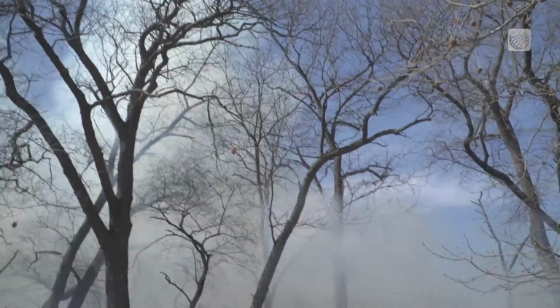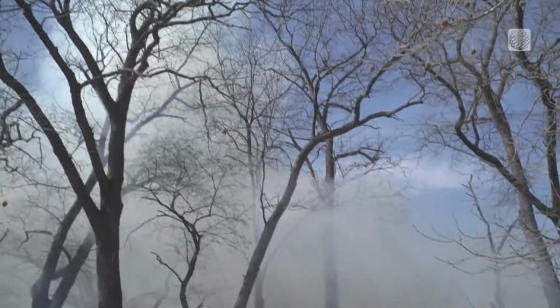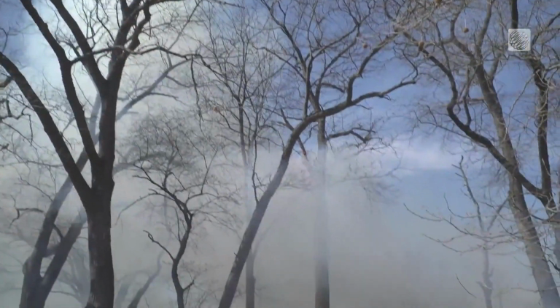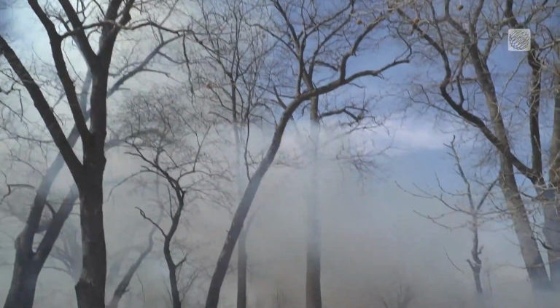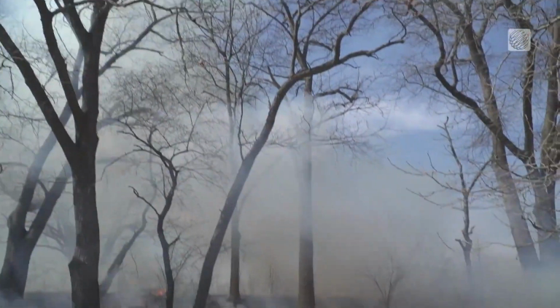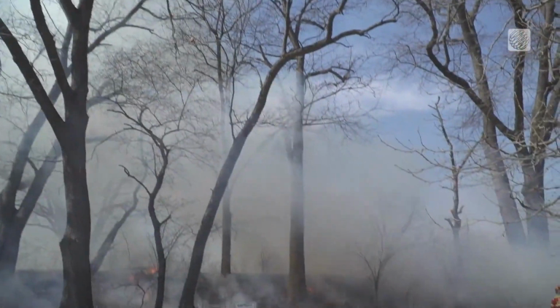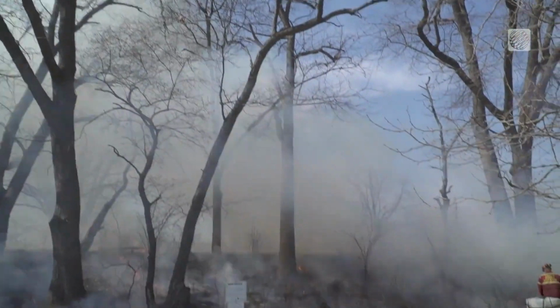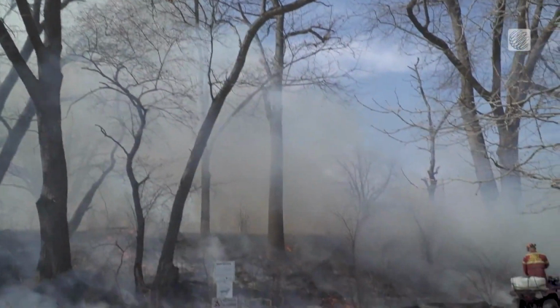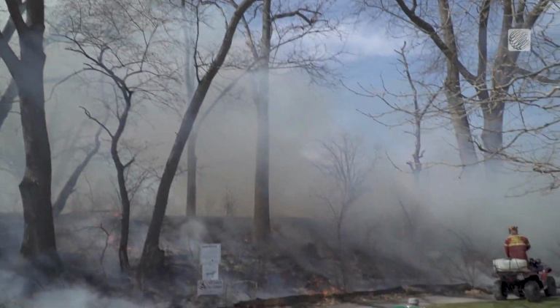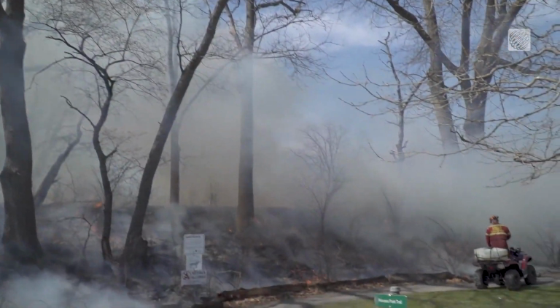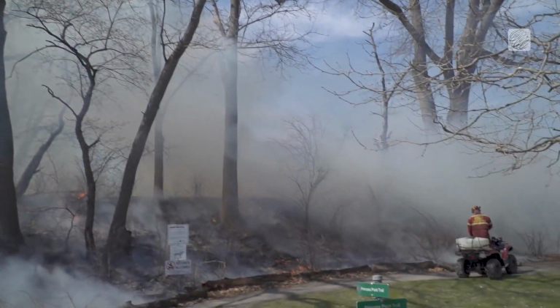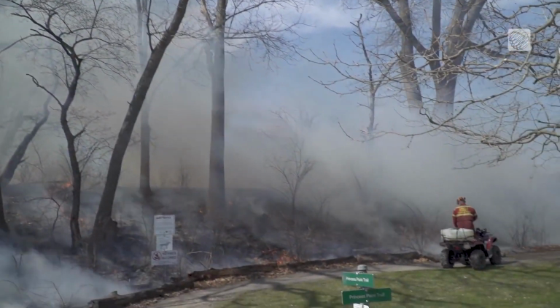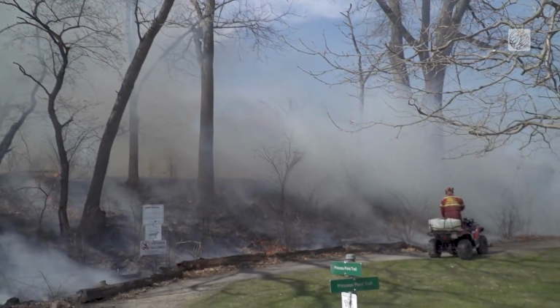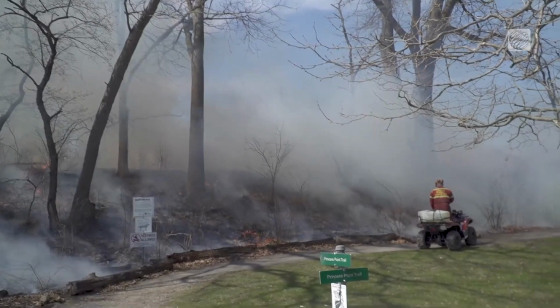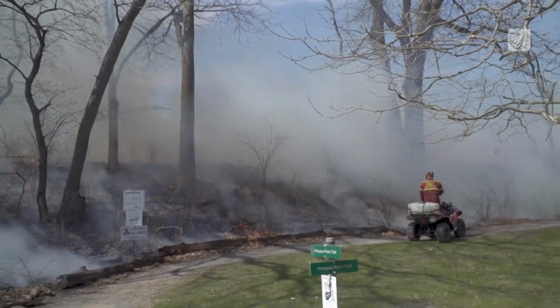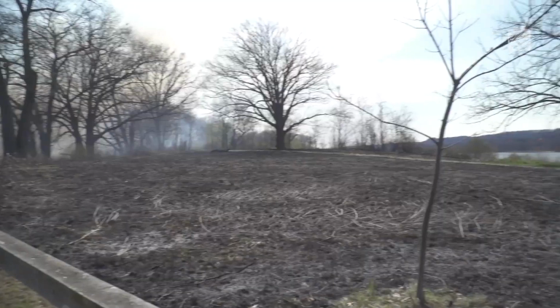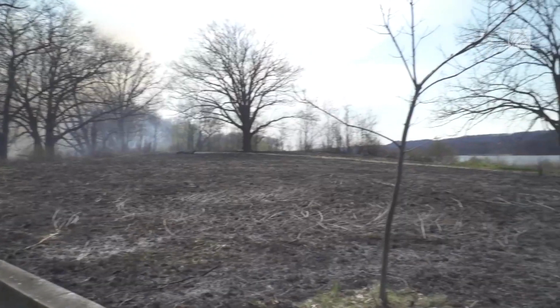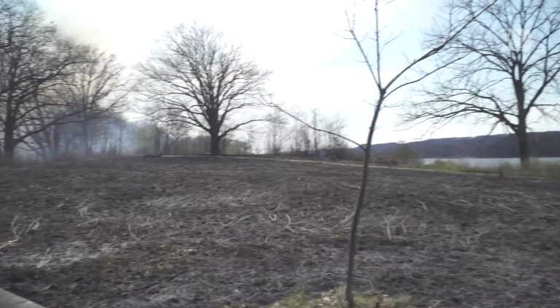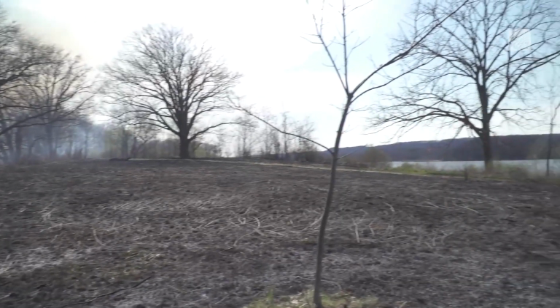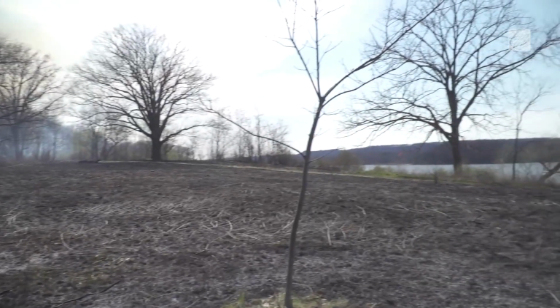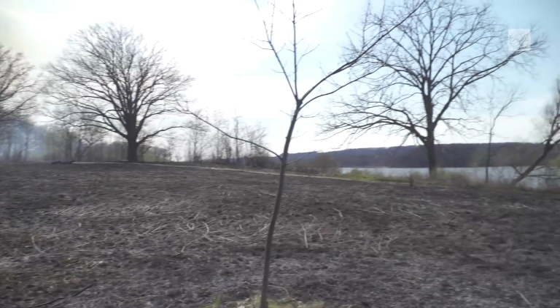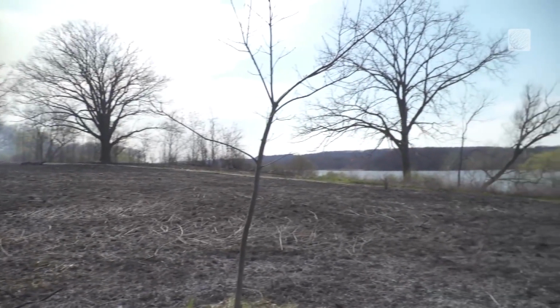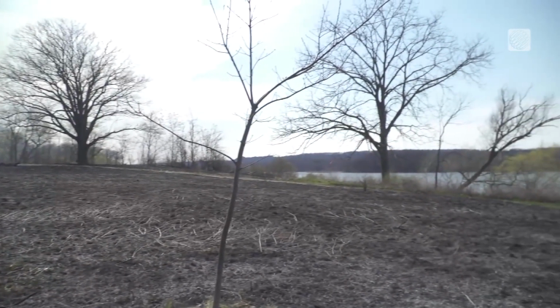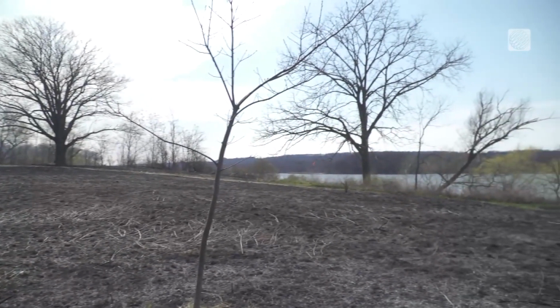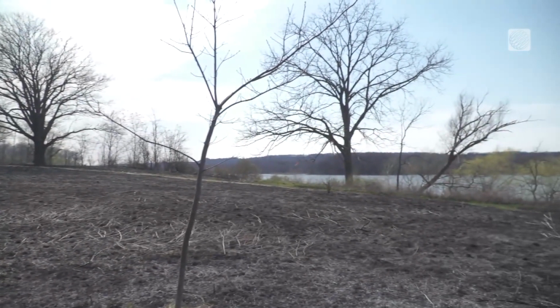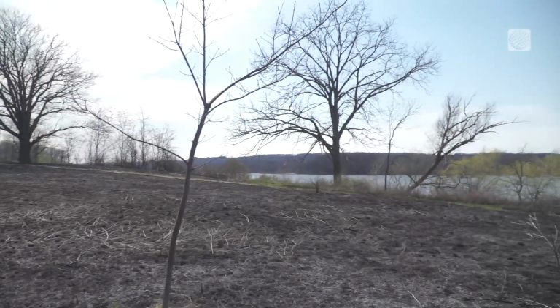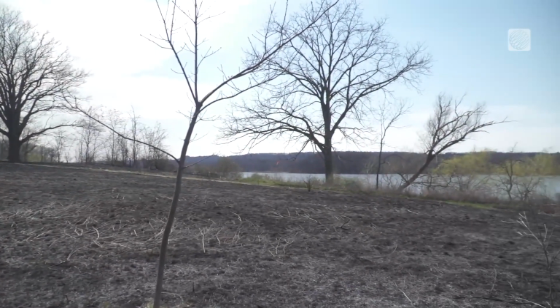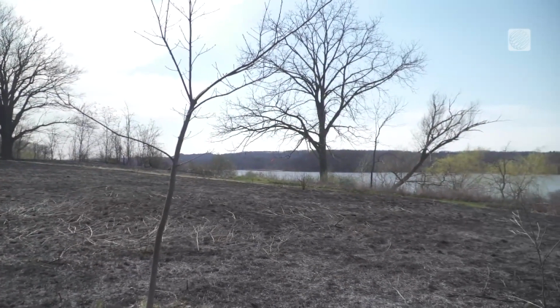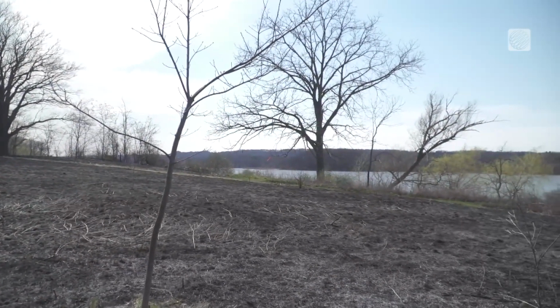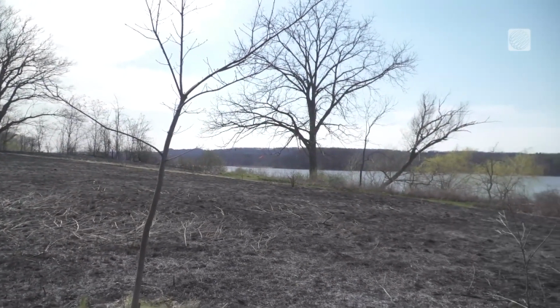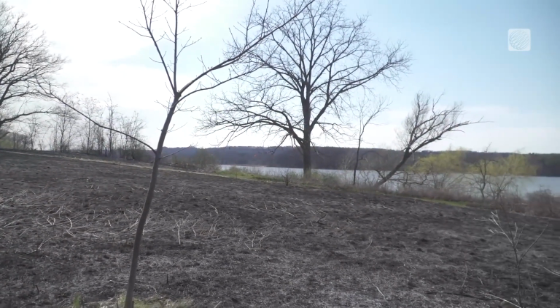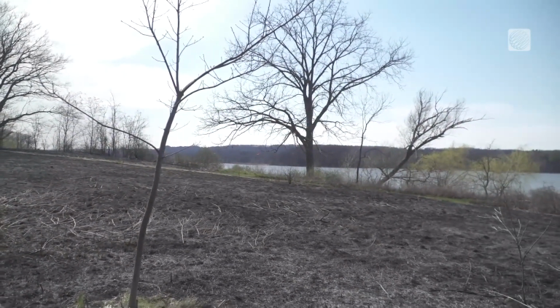Now that the fire has done its work, the regrowth phase will begin in this unique part of the Royal Botanical Gardens in Hamilton.